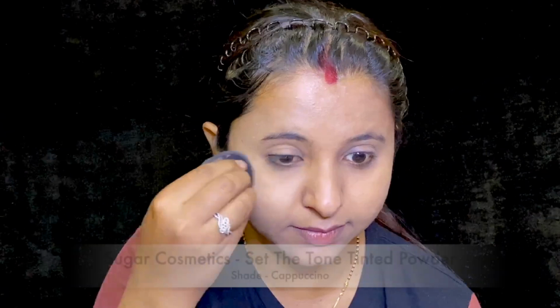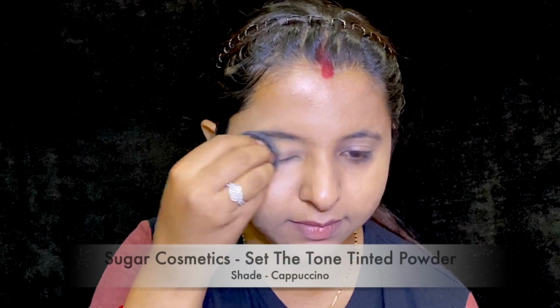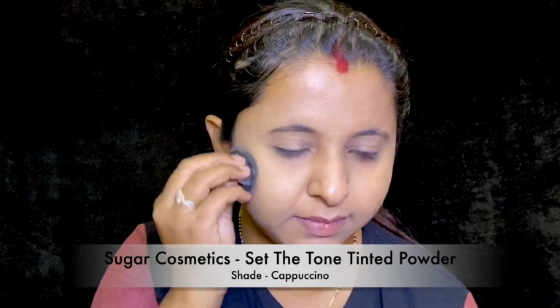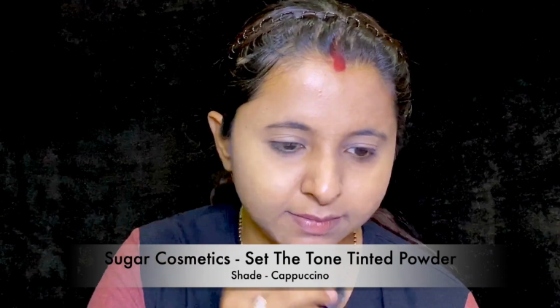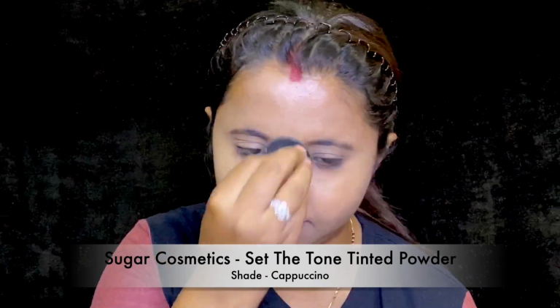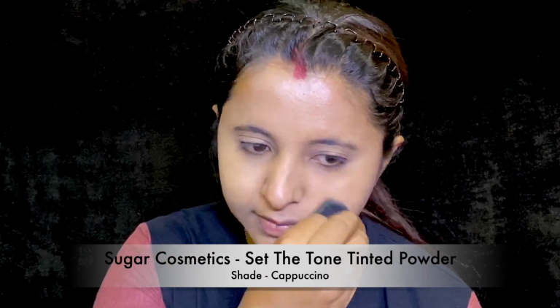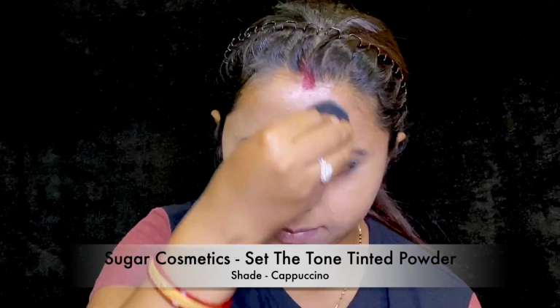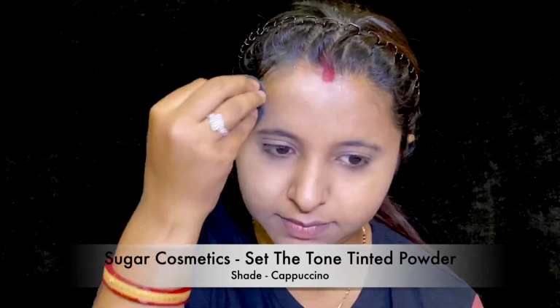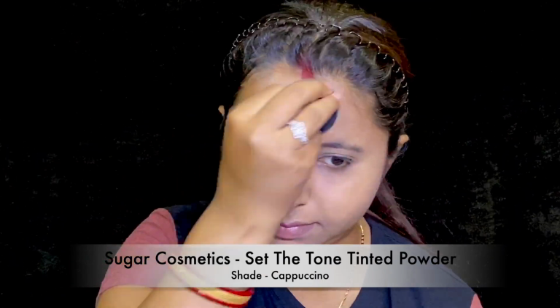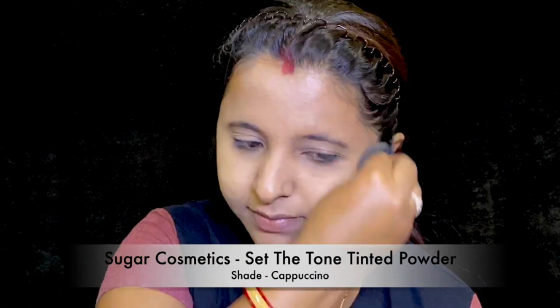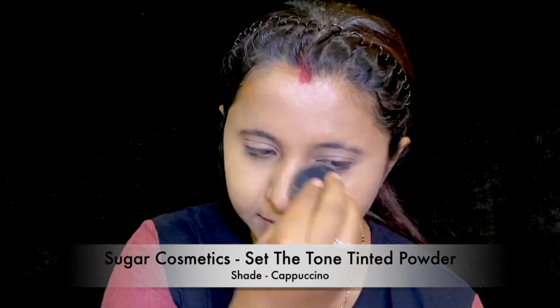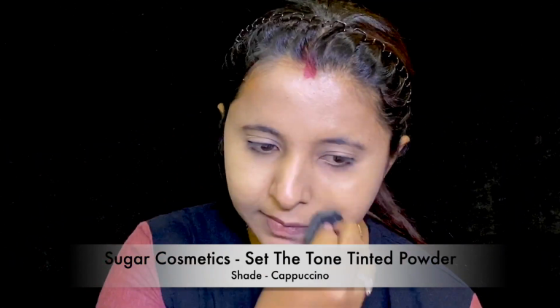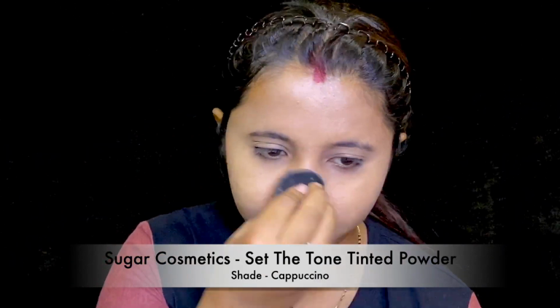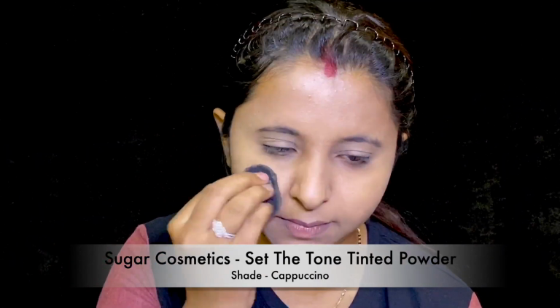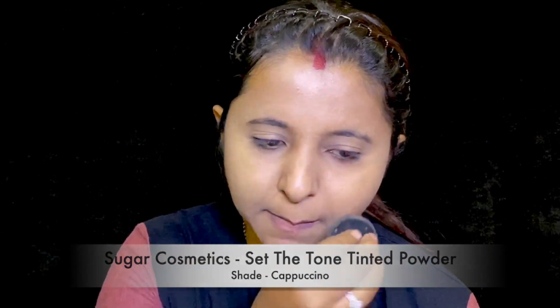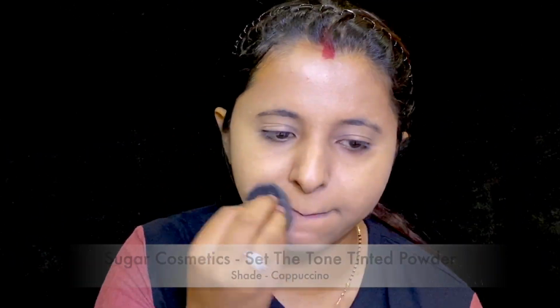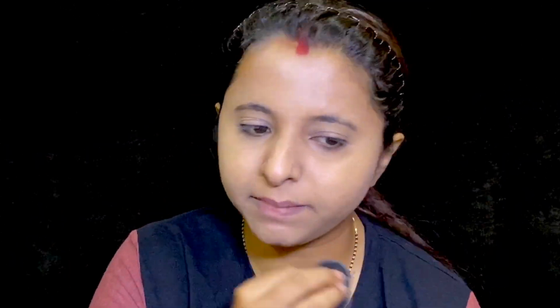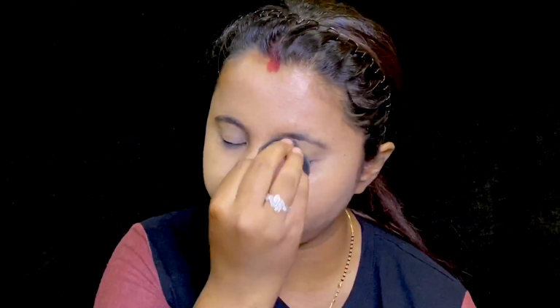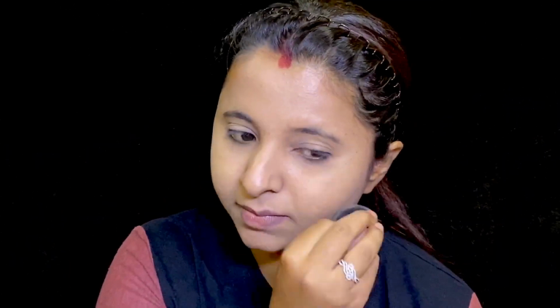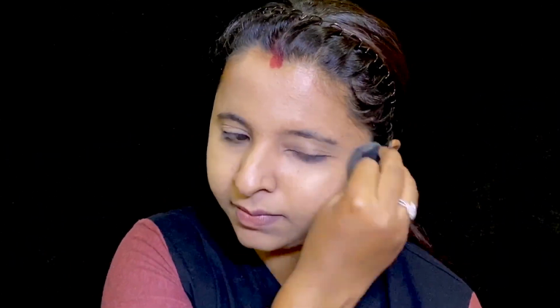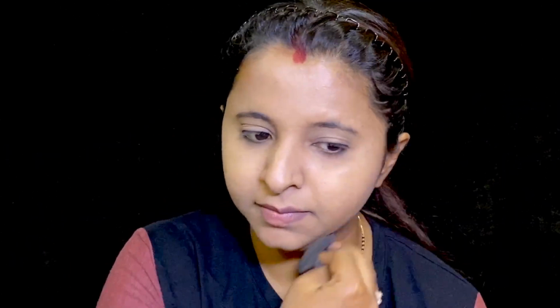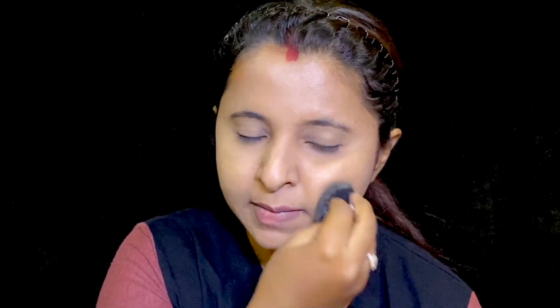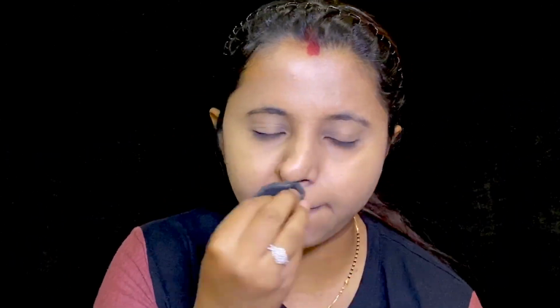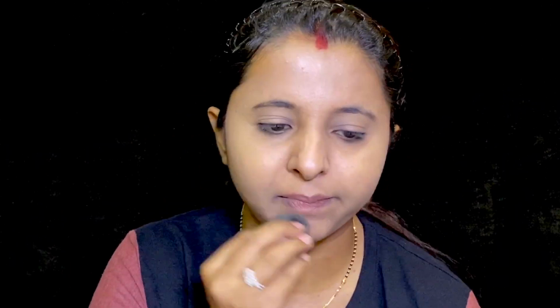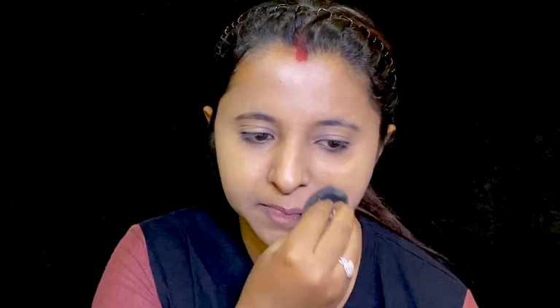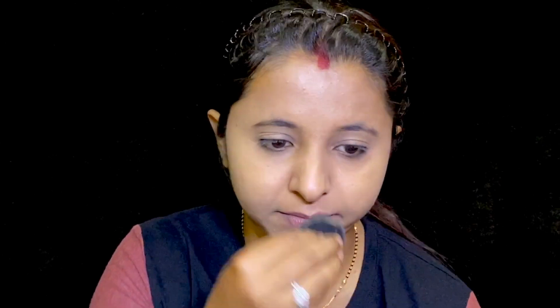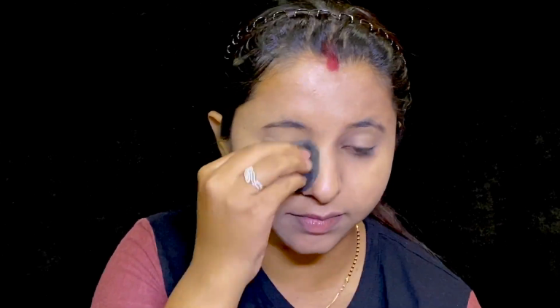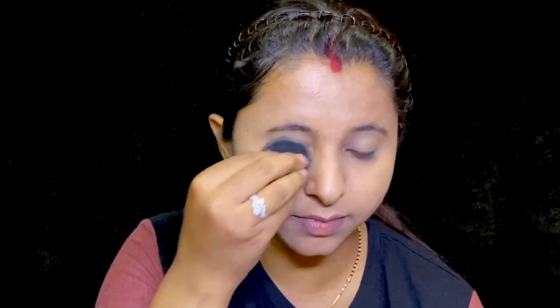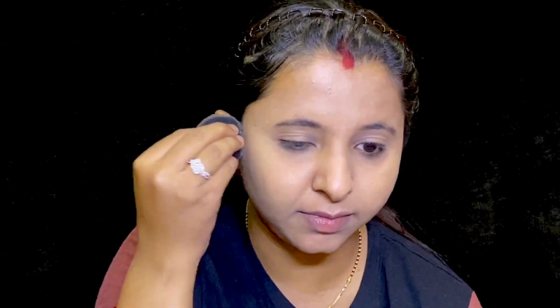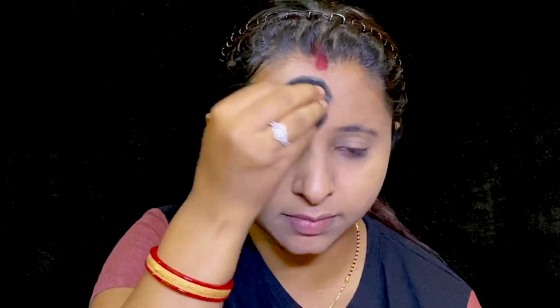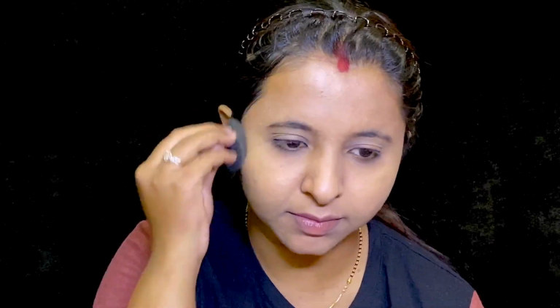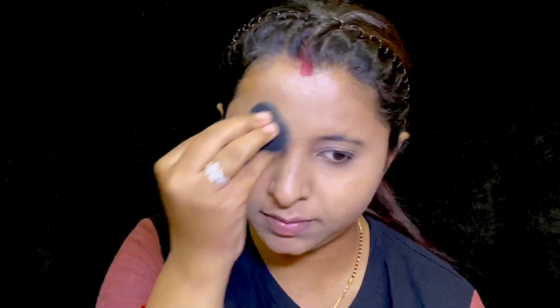I have powdered my face to avoid excessive sweating. As we all know, we are going to sweat a lot while we go out for grocery shopping.